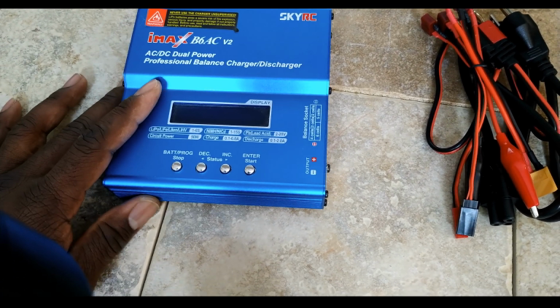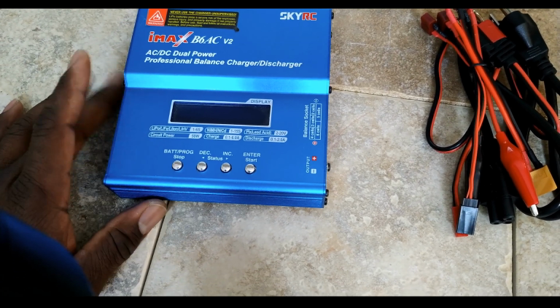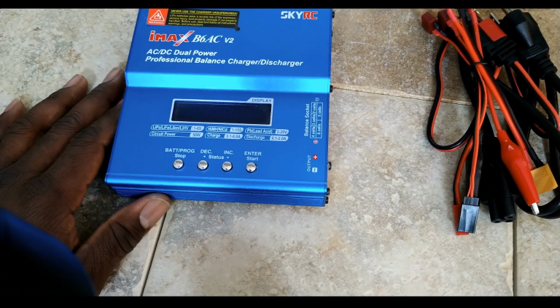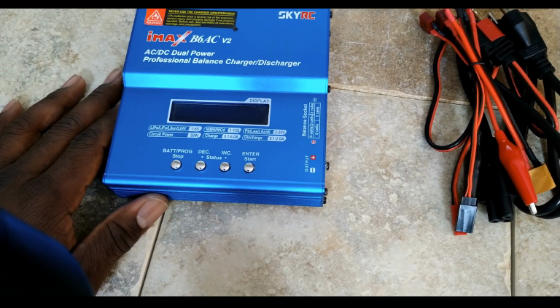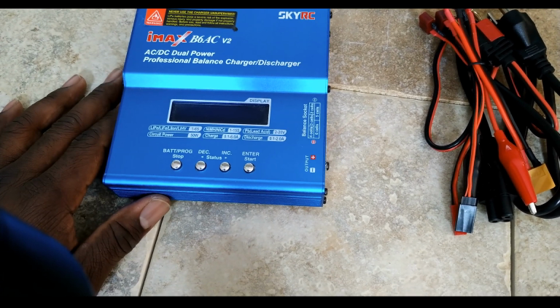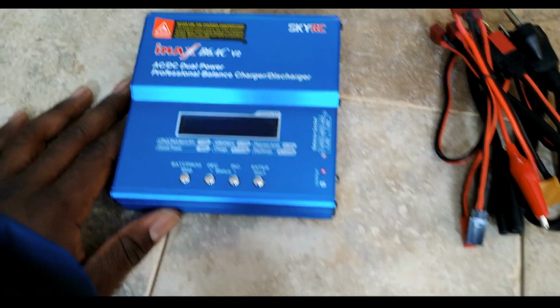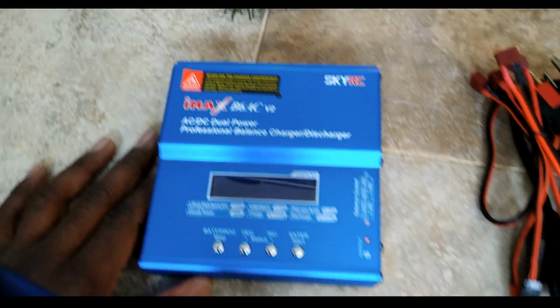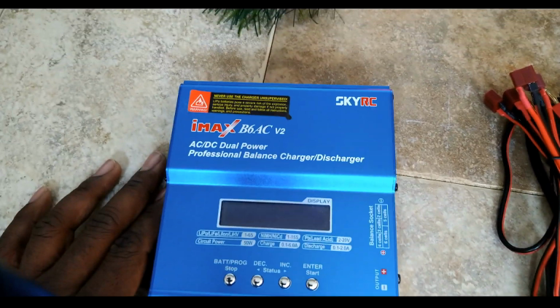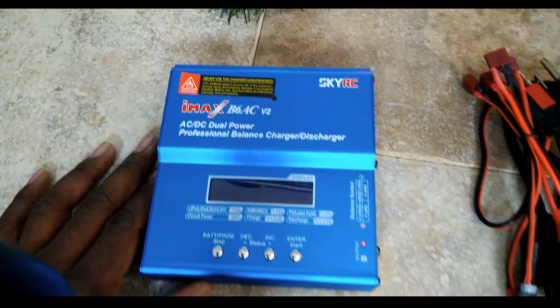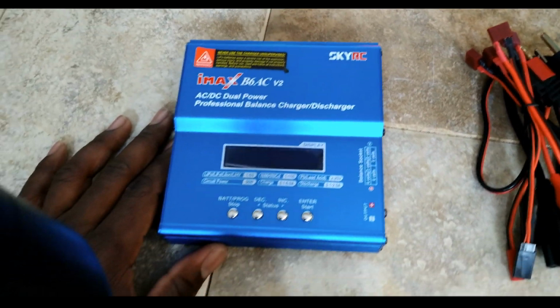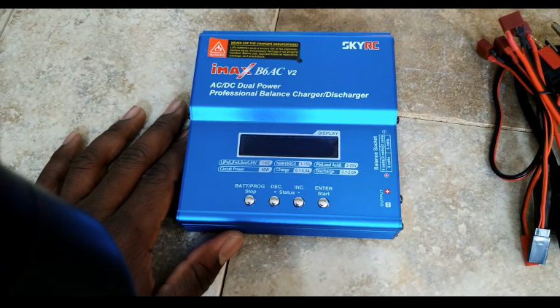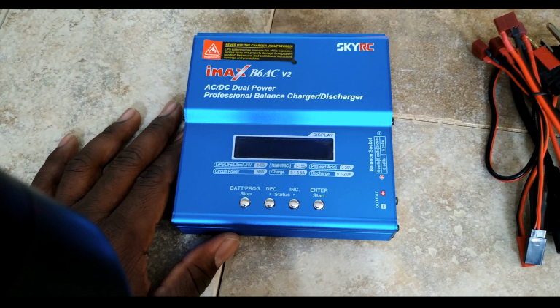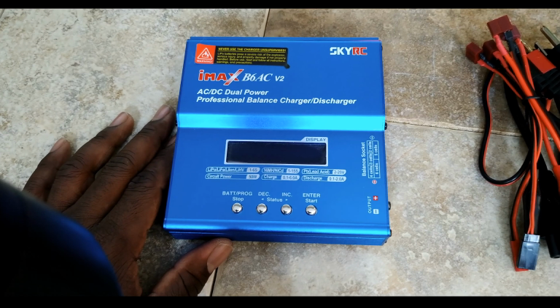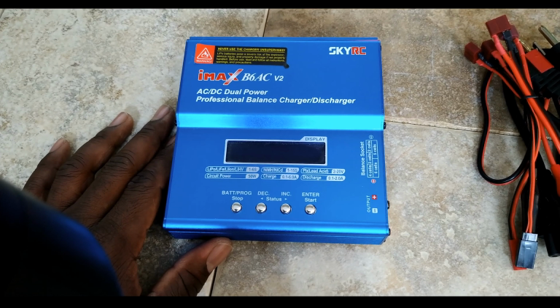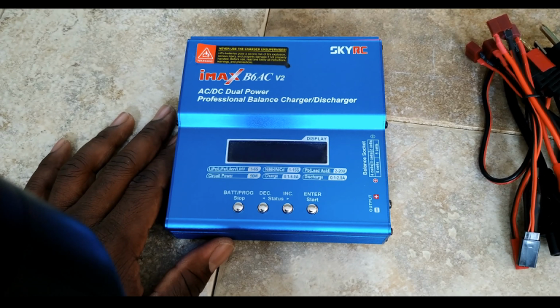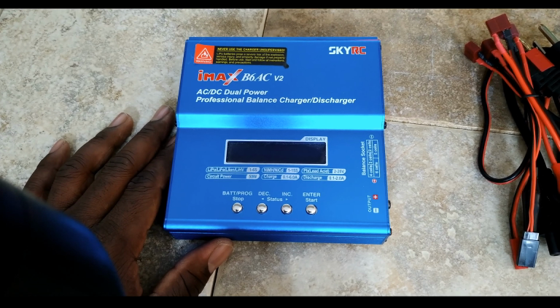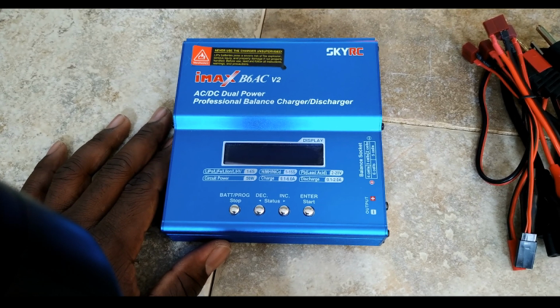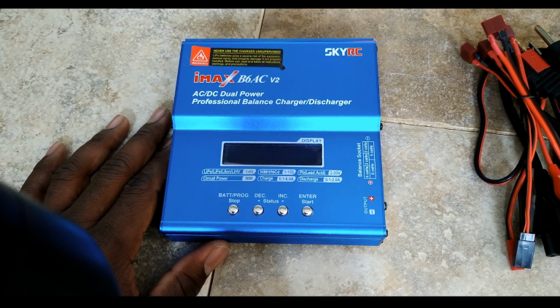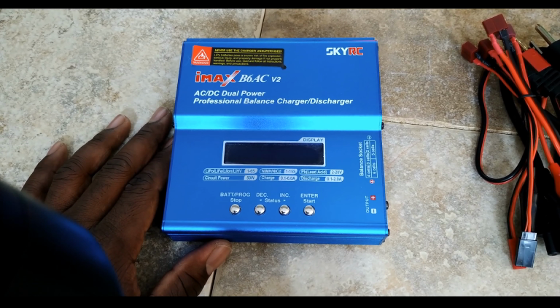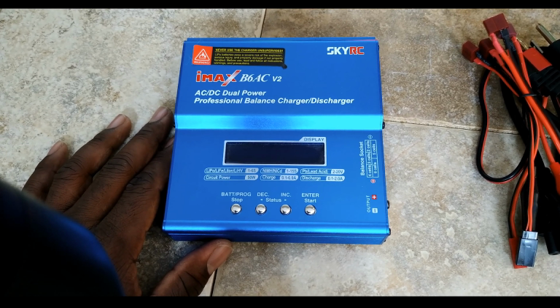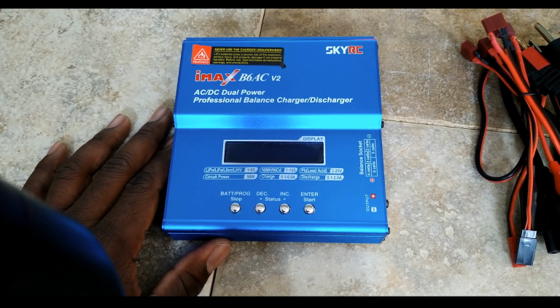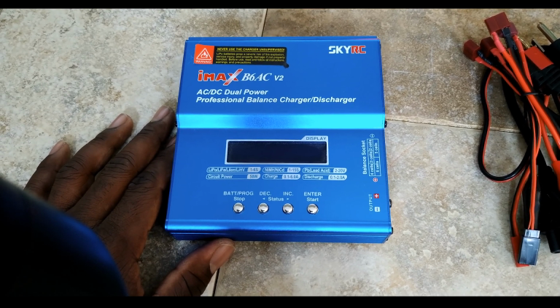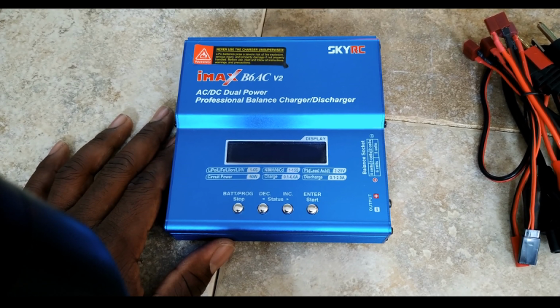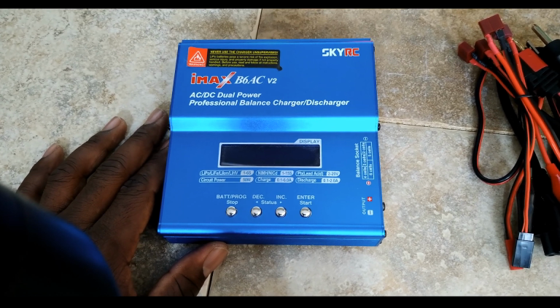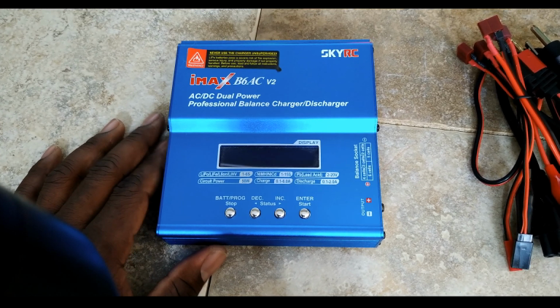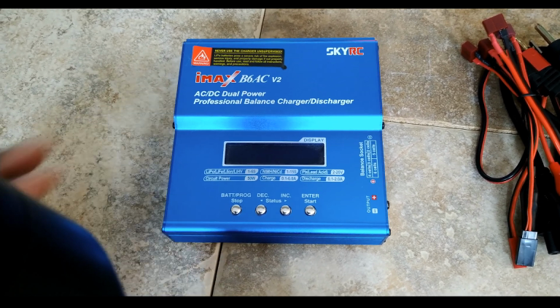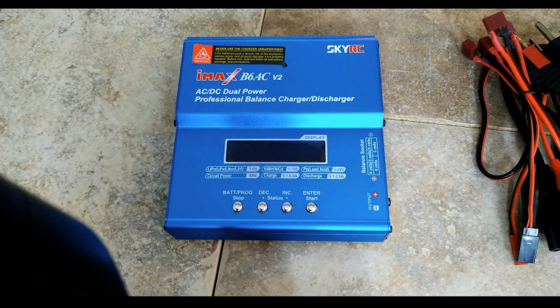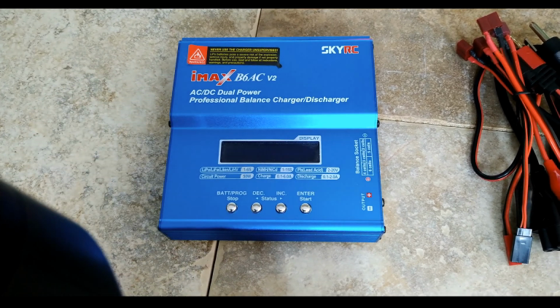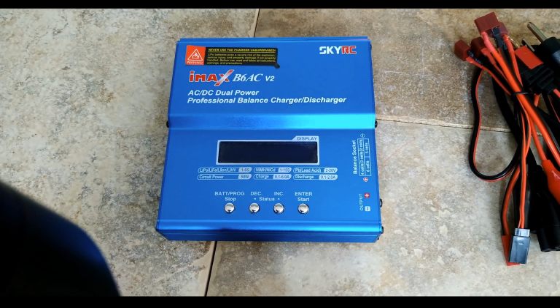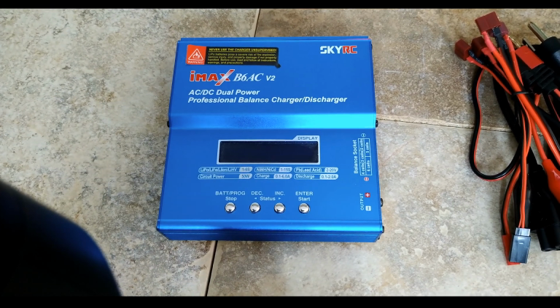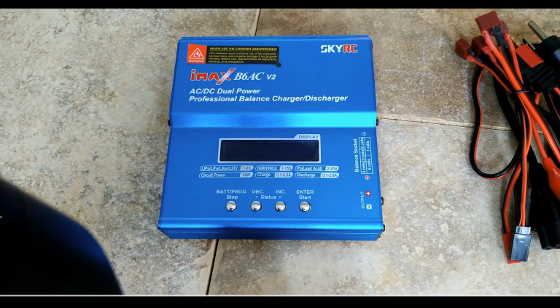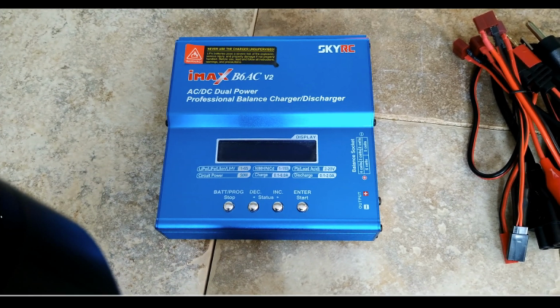Let me get this off the table and give you guys a good shot at this. This is pretty much what you're working with right here. I'm going to go ahead and plug it in and let you guys see exactly what it looks like when it's plugged in.